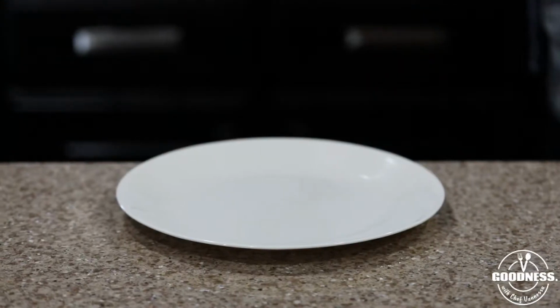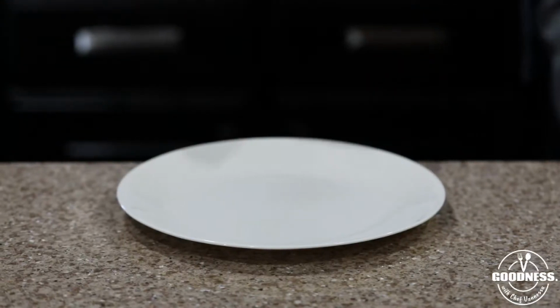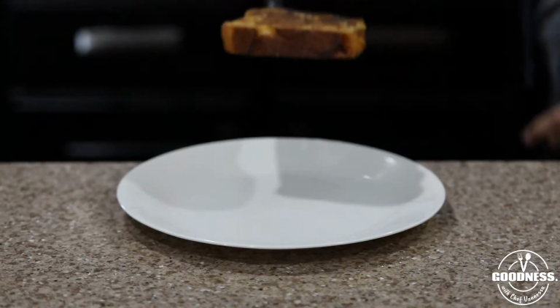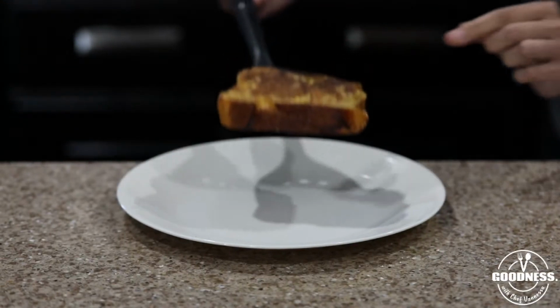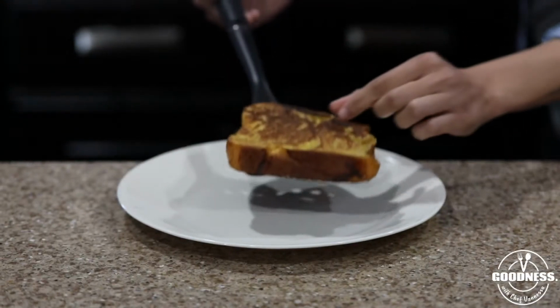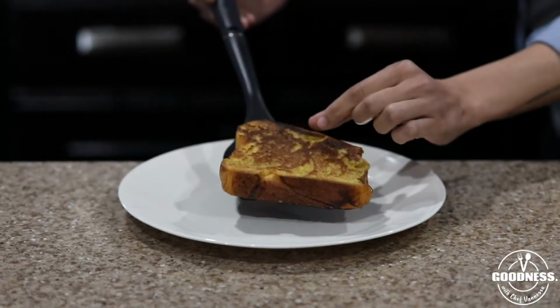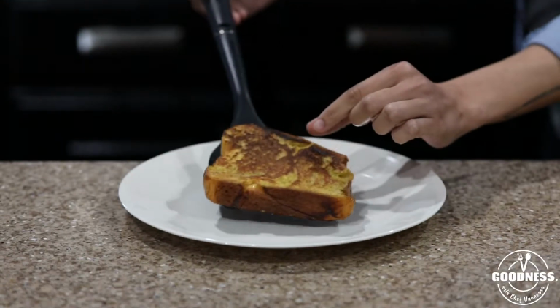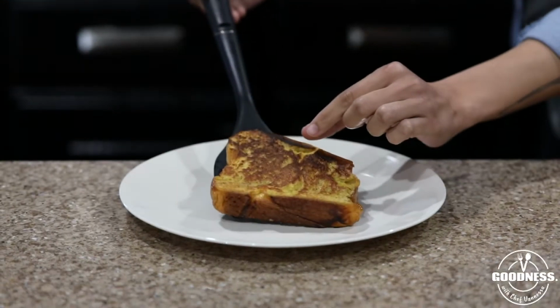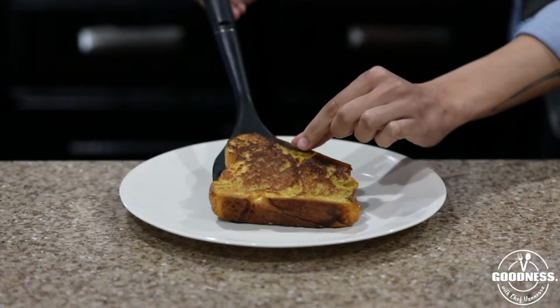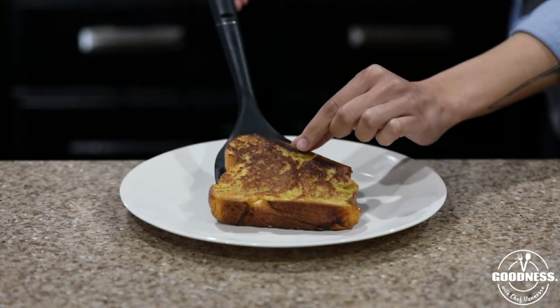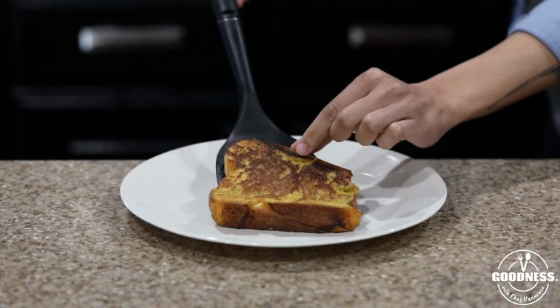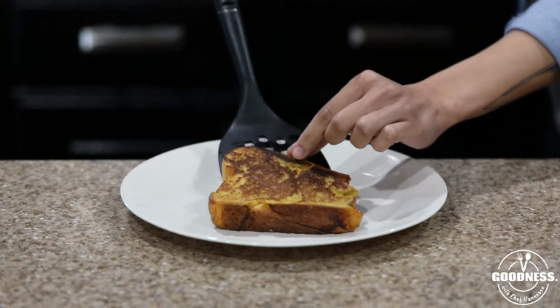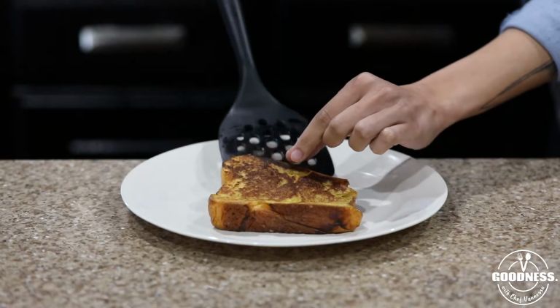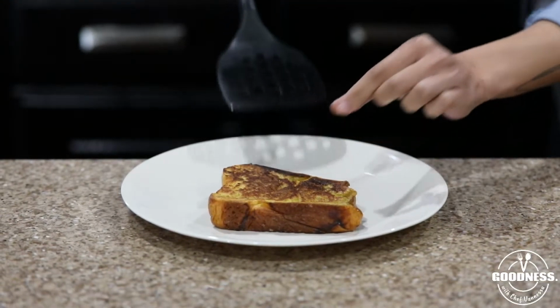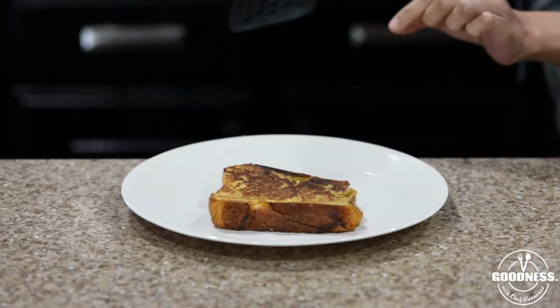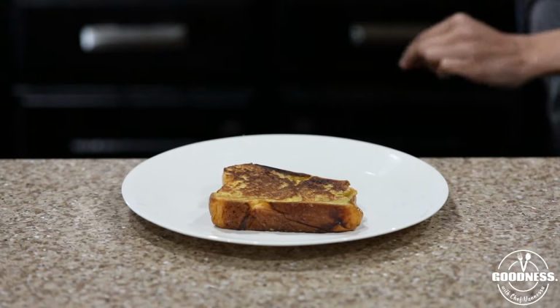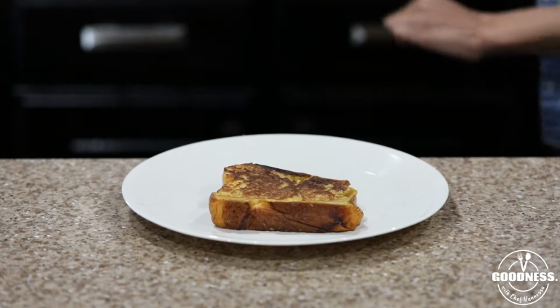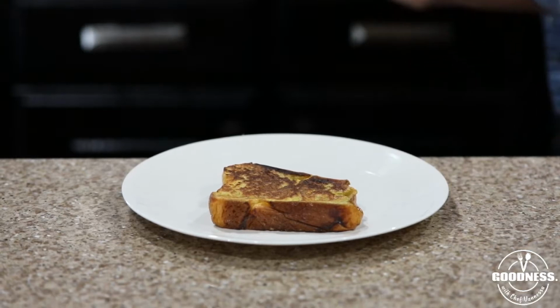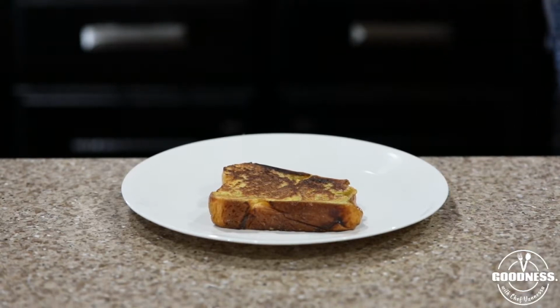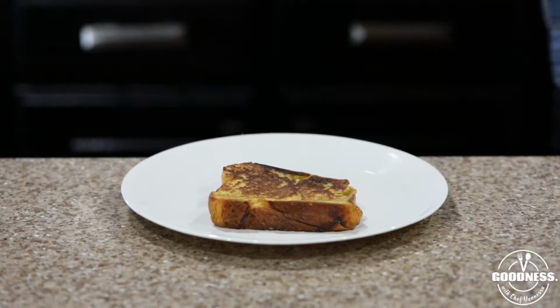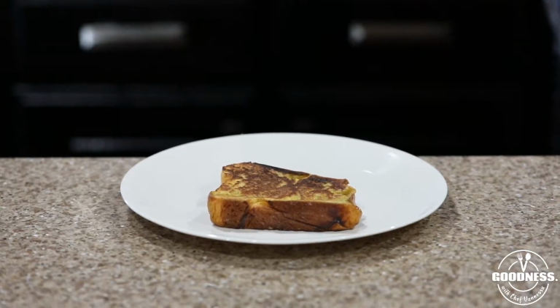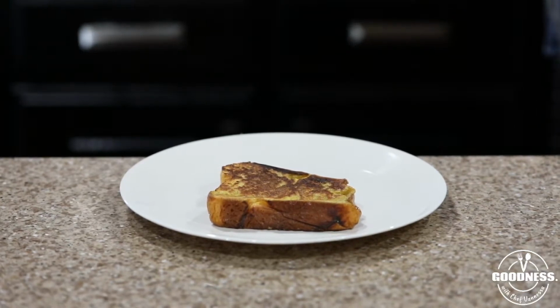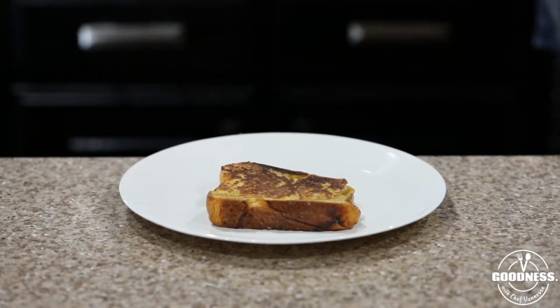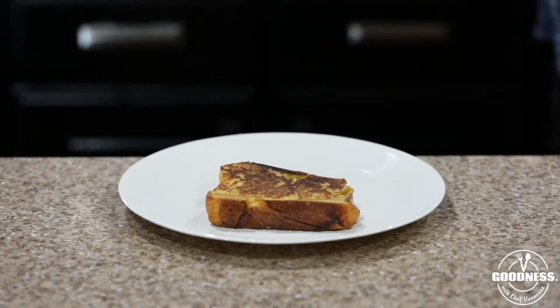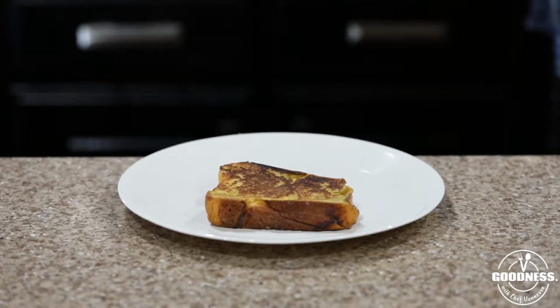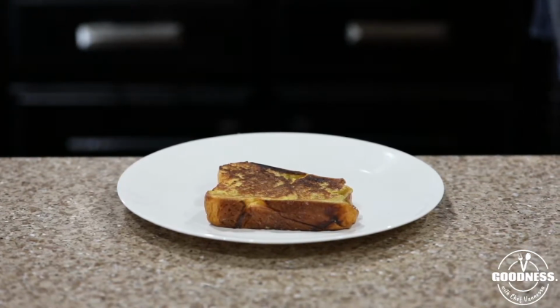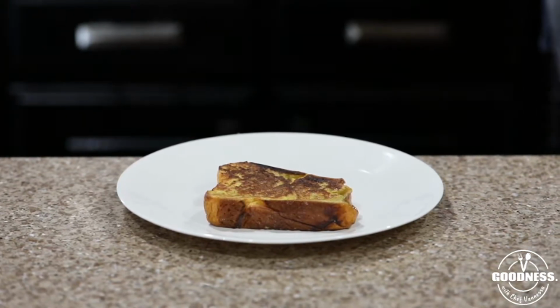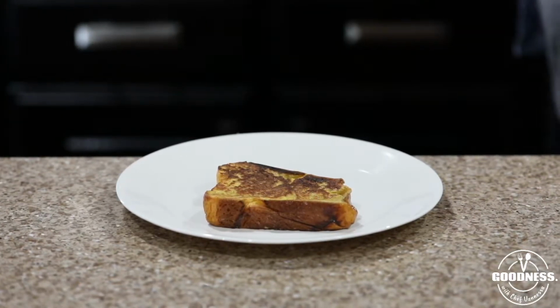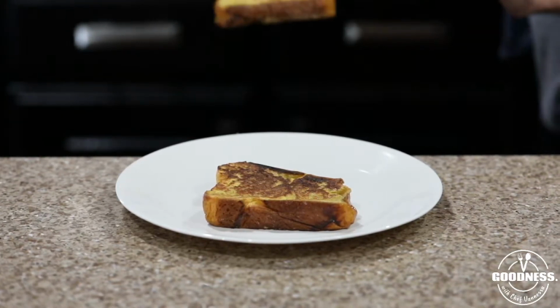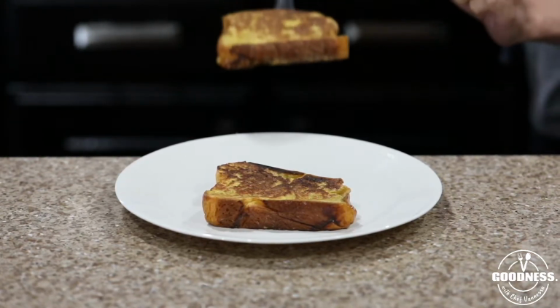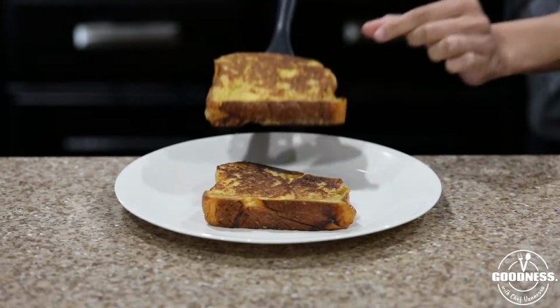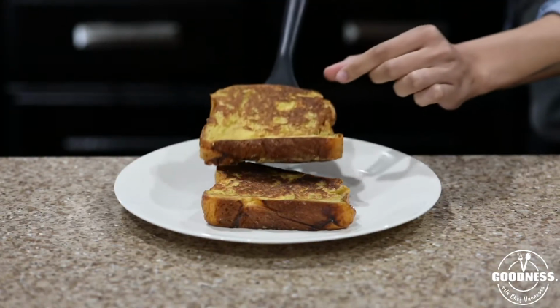Once your French toast is cooked on both sides and you've got some nice color going on, it is time to plate it!